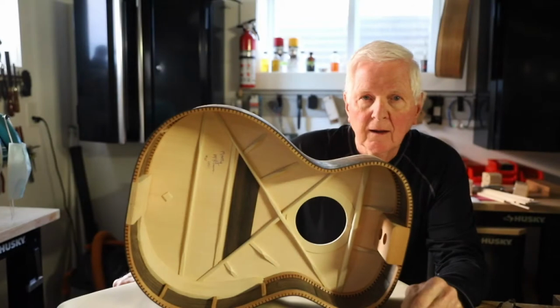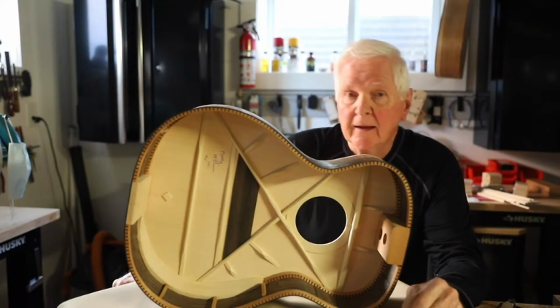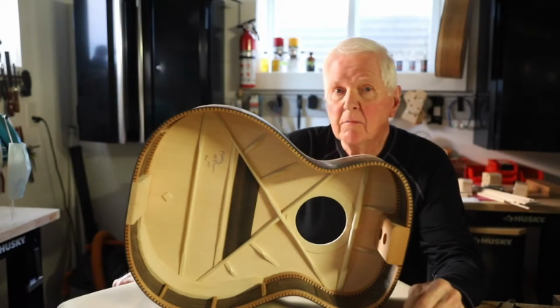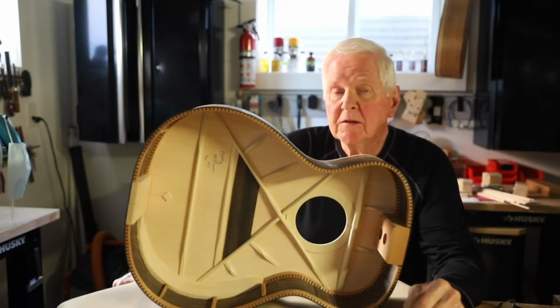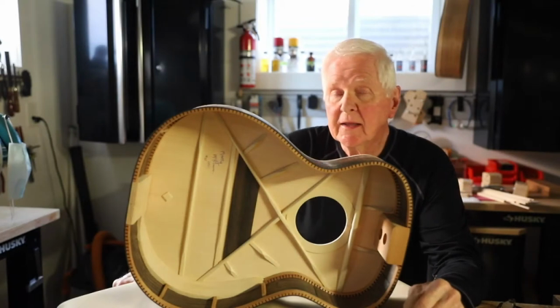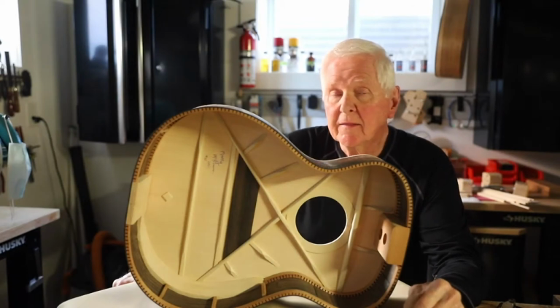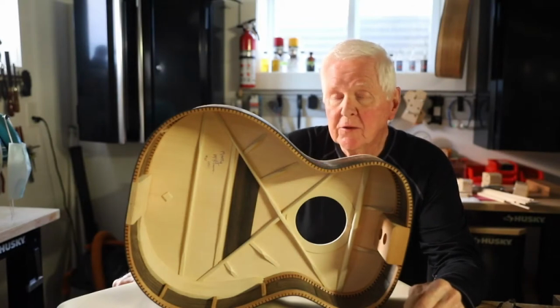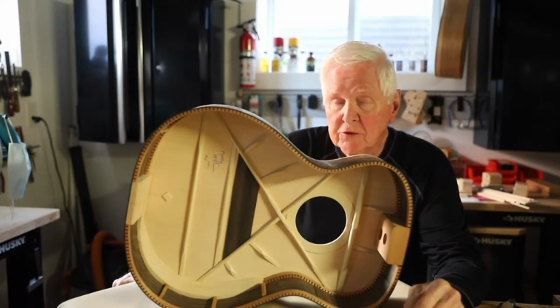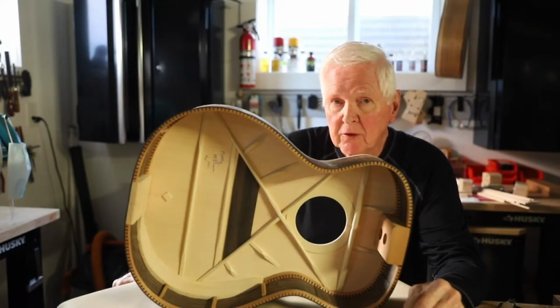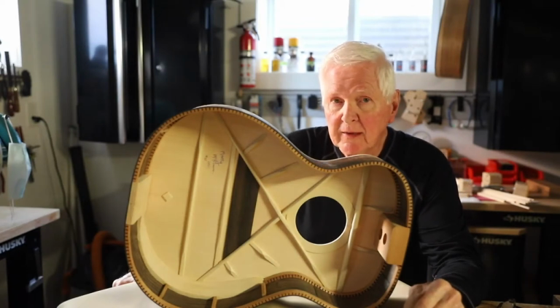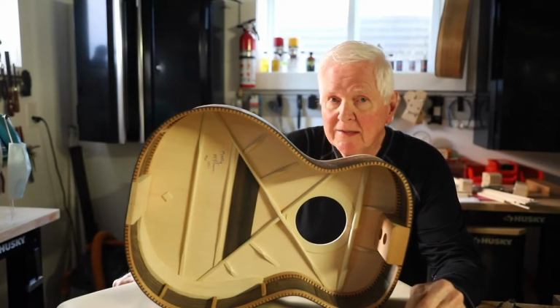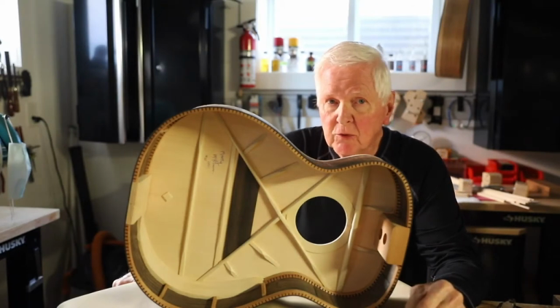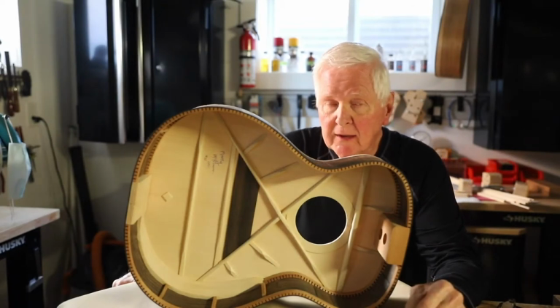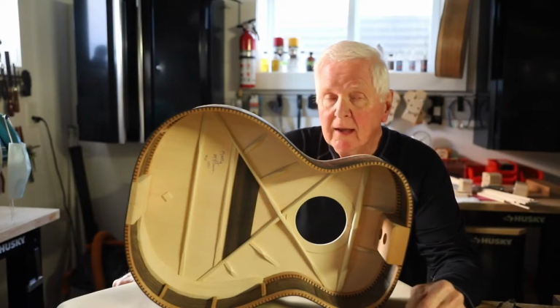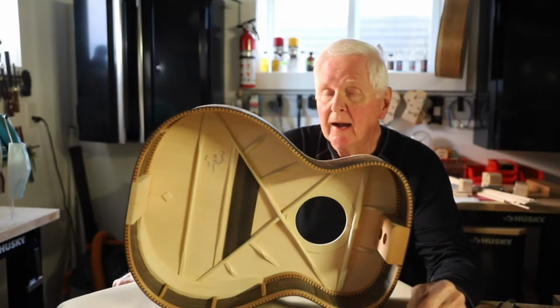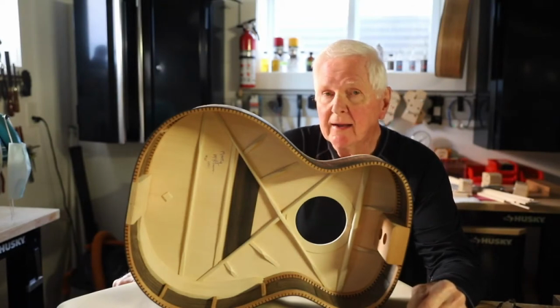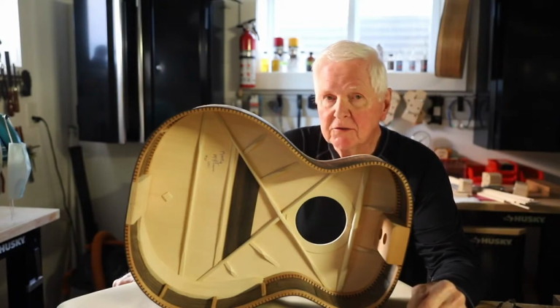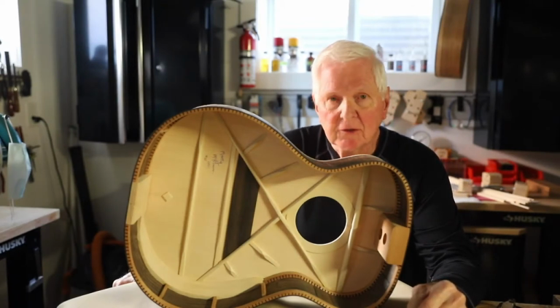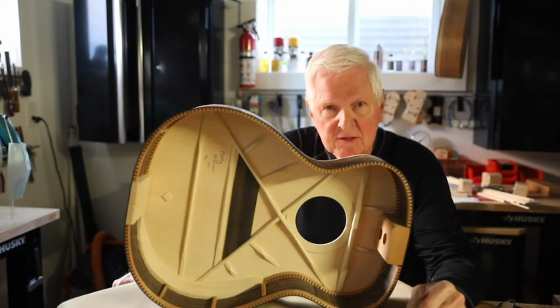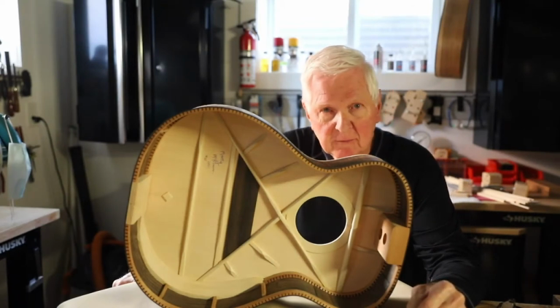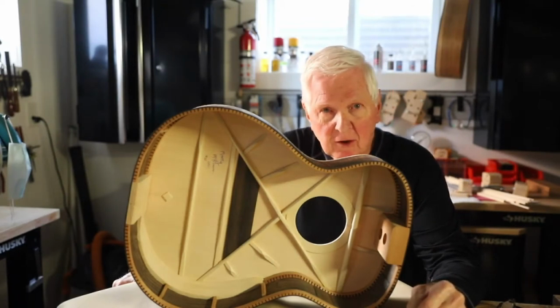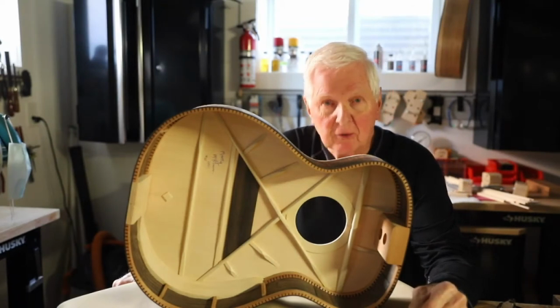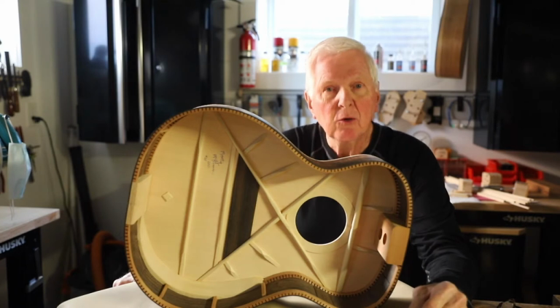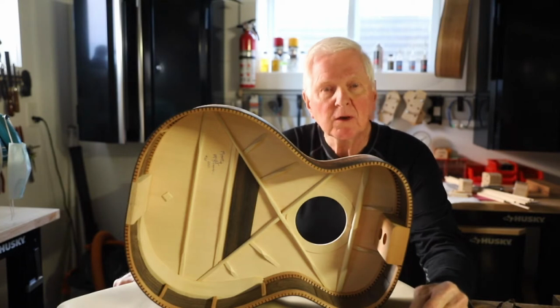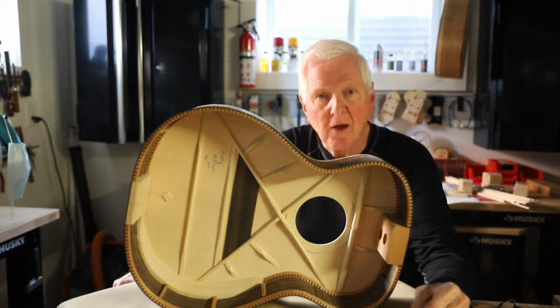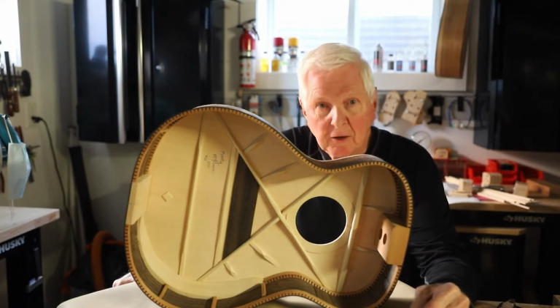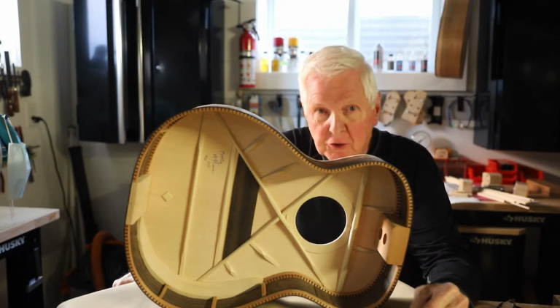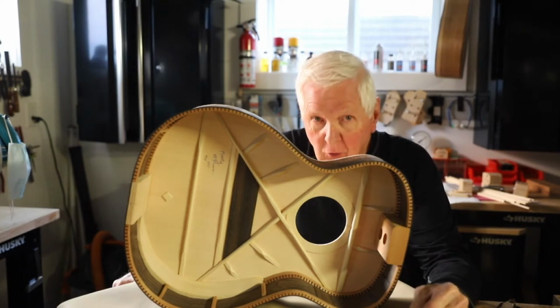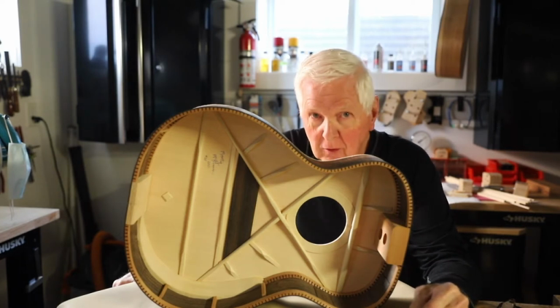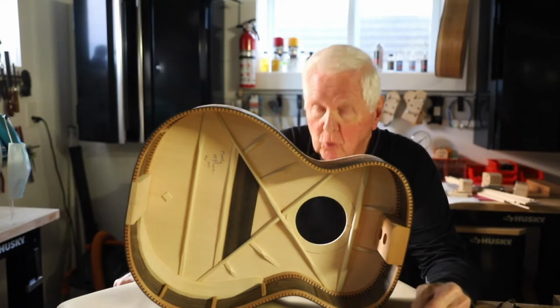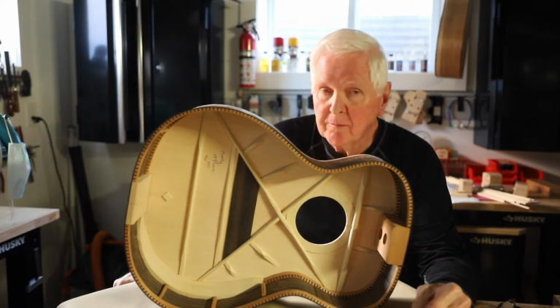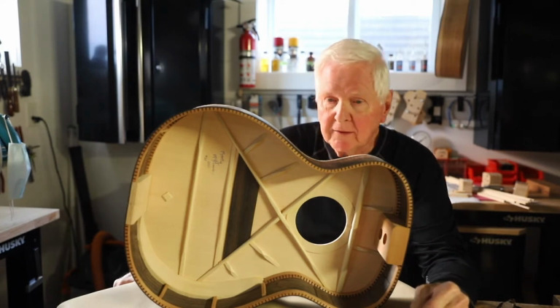Hi, I'm Monty McKinnon. Thank you for joining me. Last week, I announced a new segment called What's on Your Workbench?